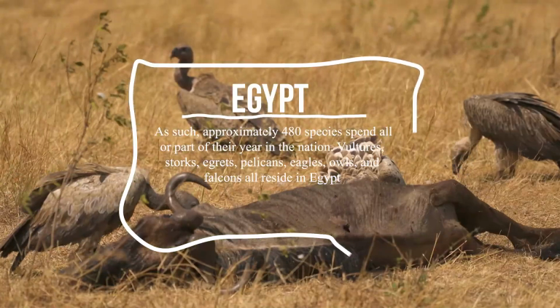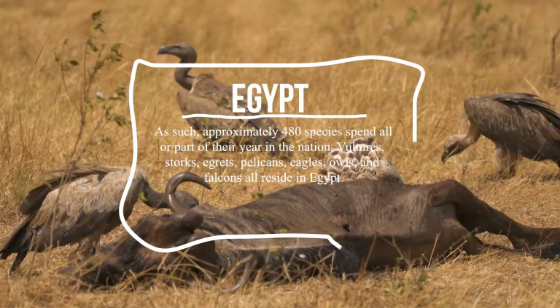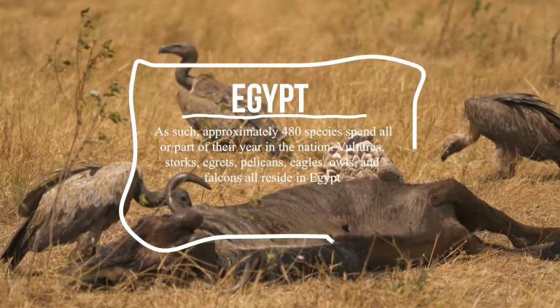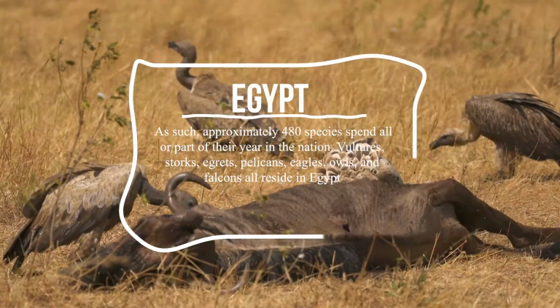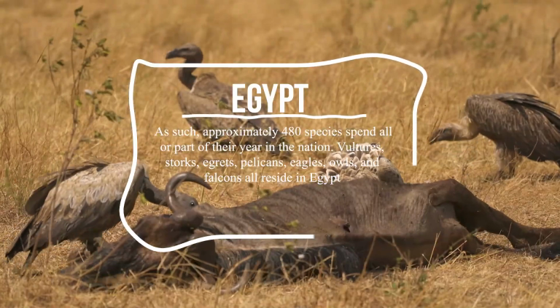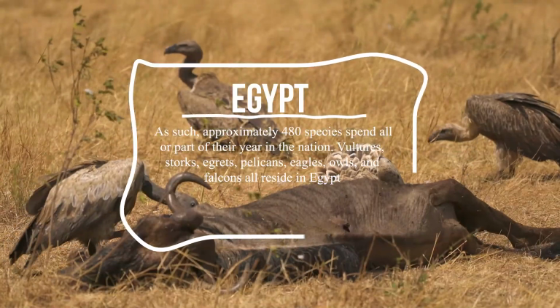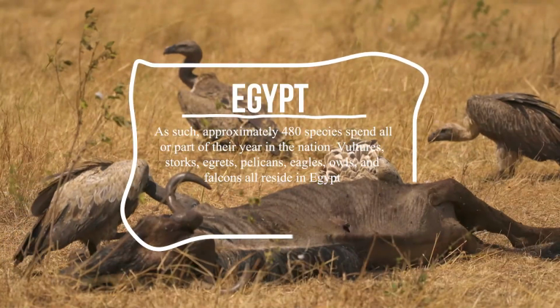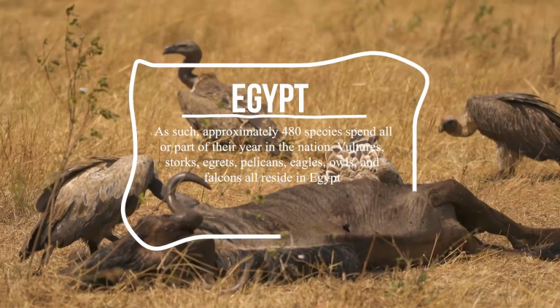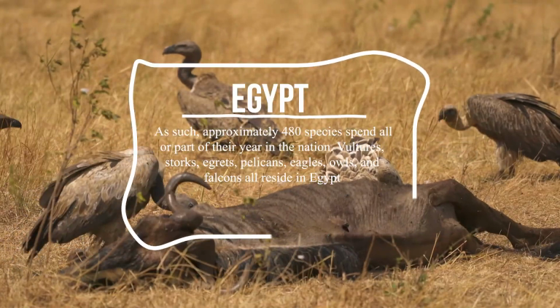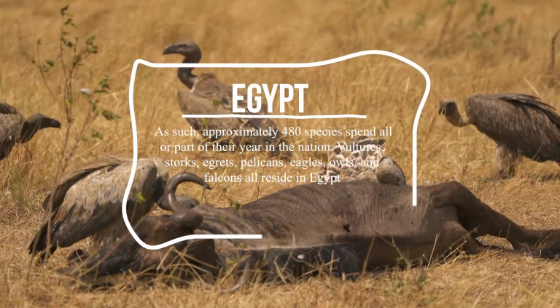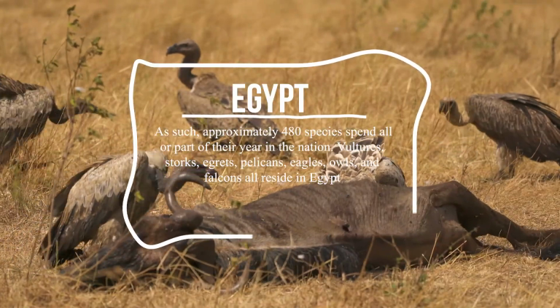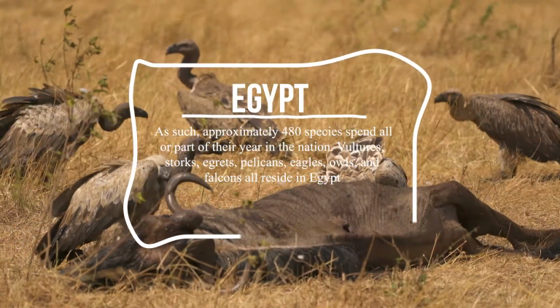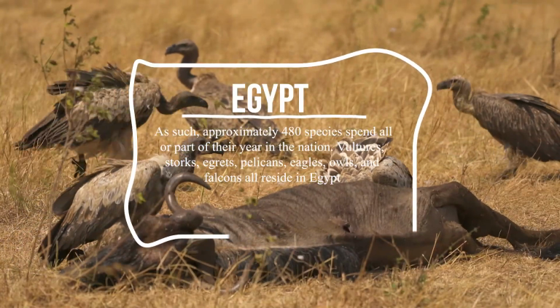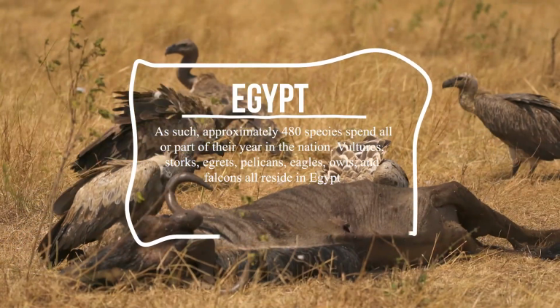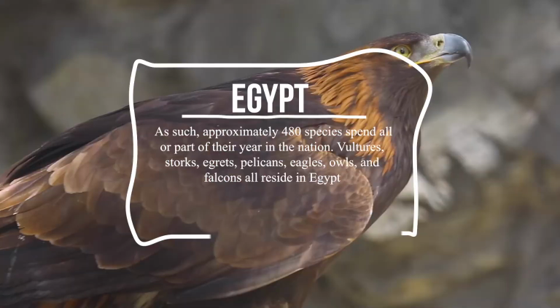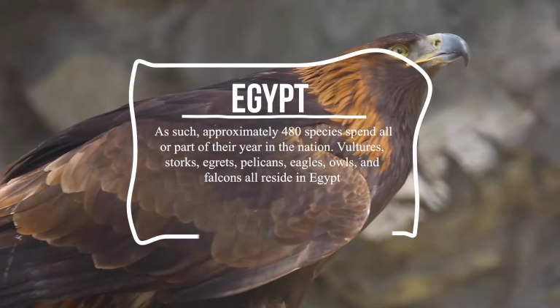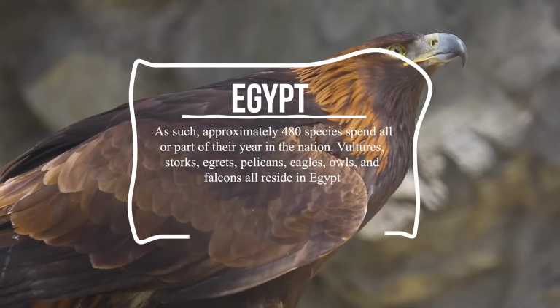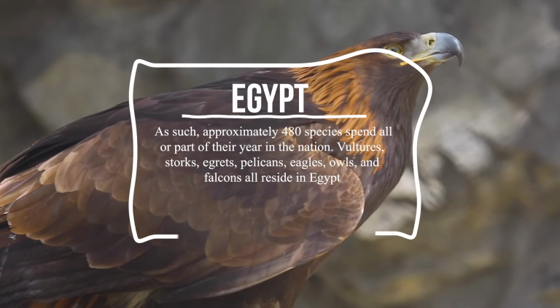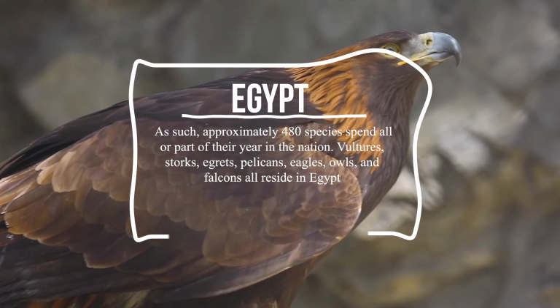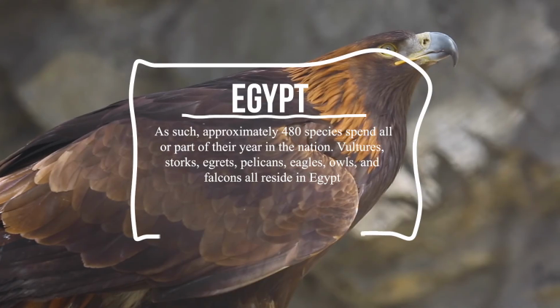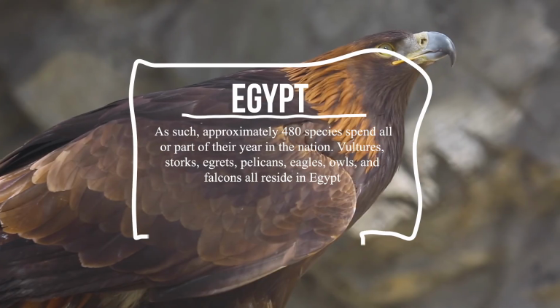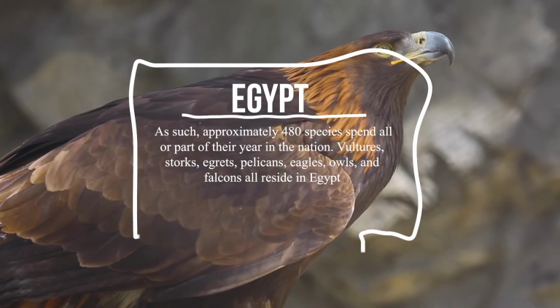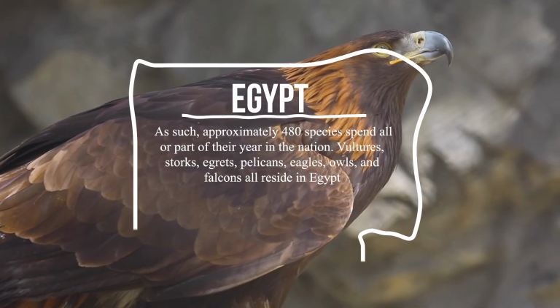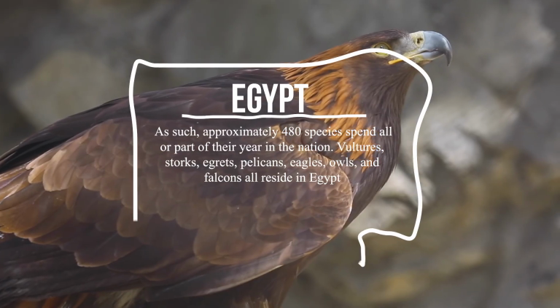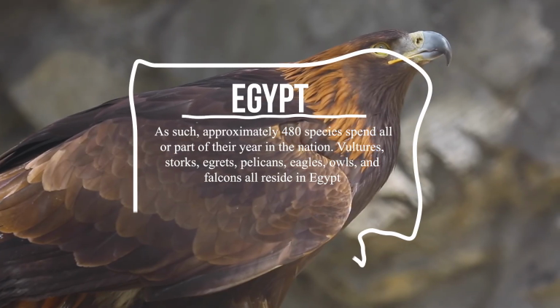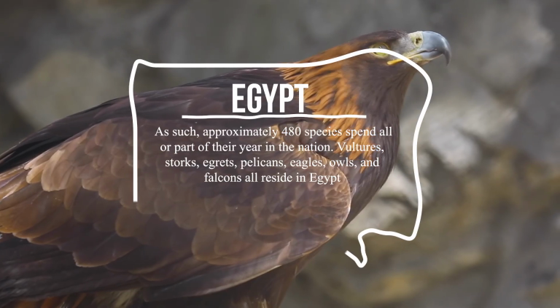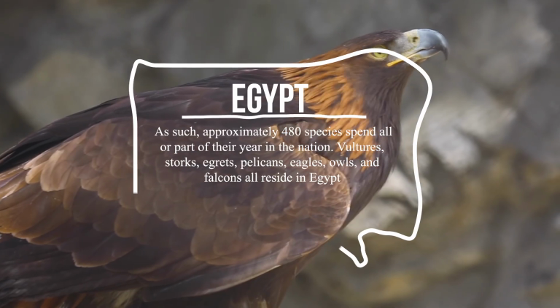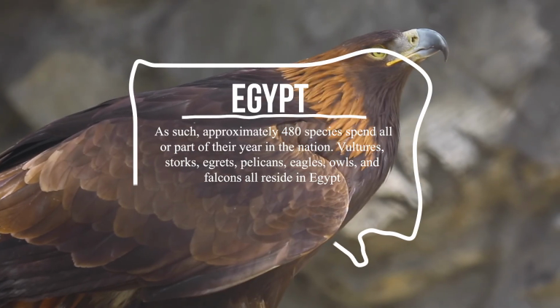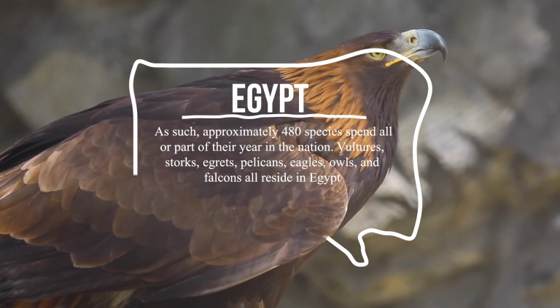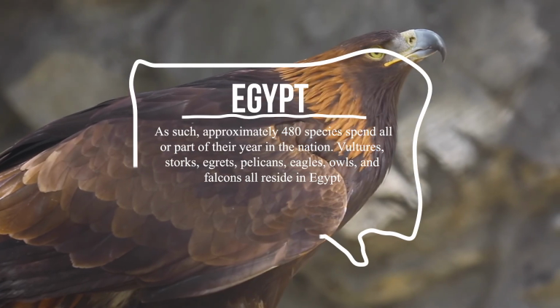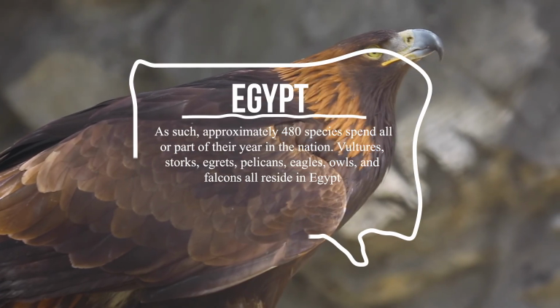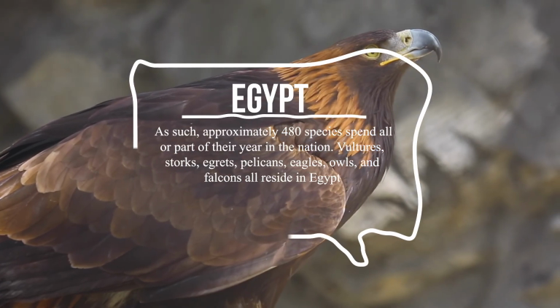Vultures, storks, egrets, pelicans, eagles, owls, and falcons all reside in Egypt.